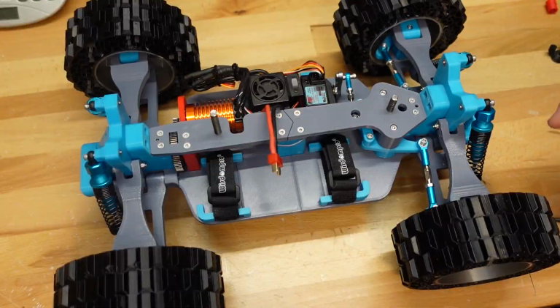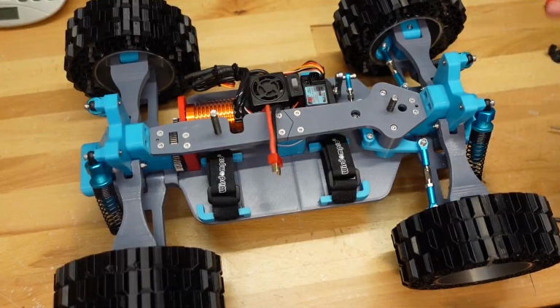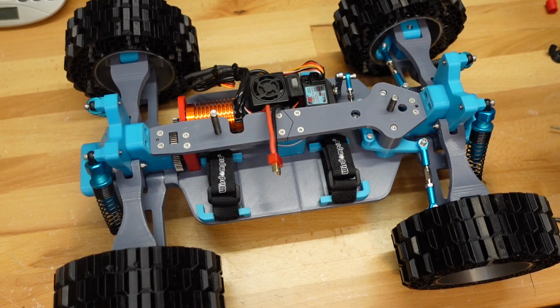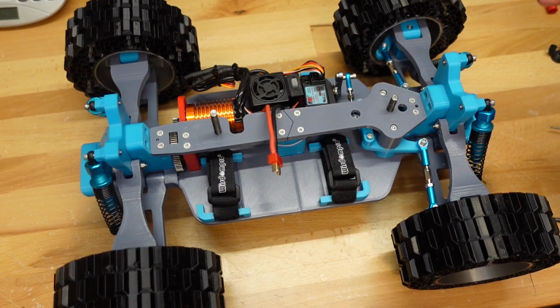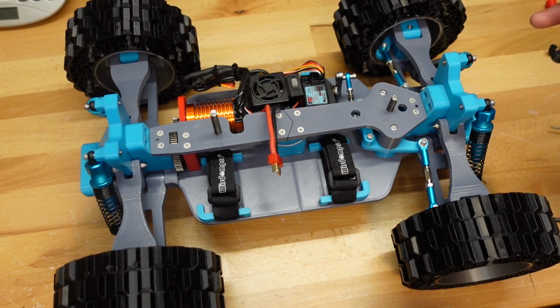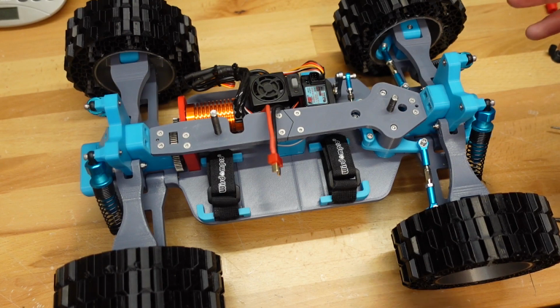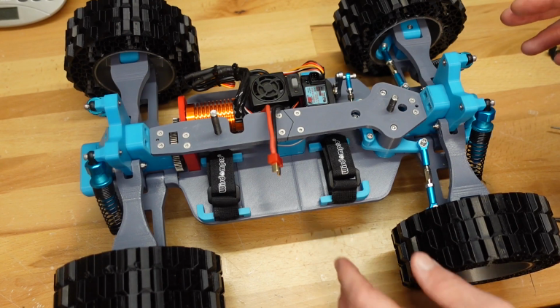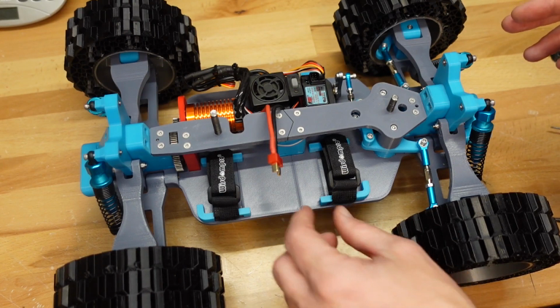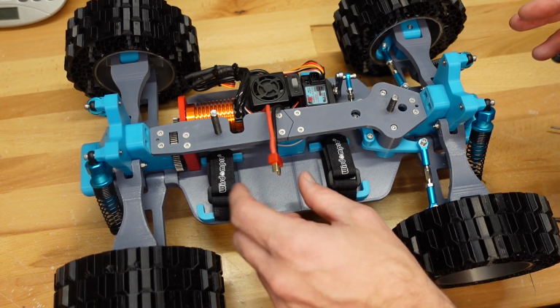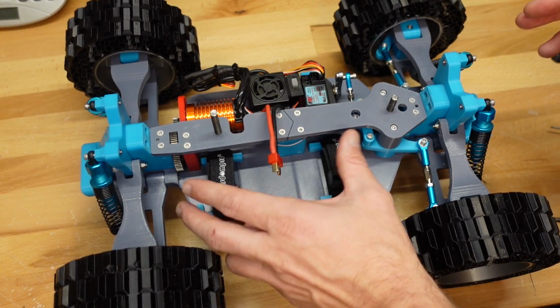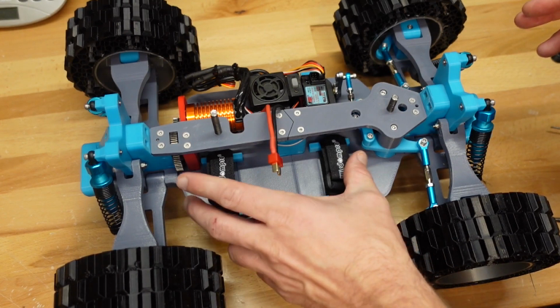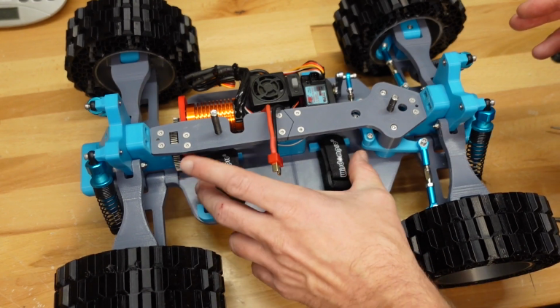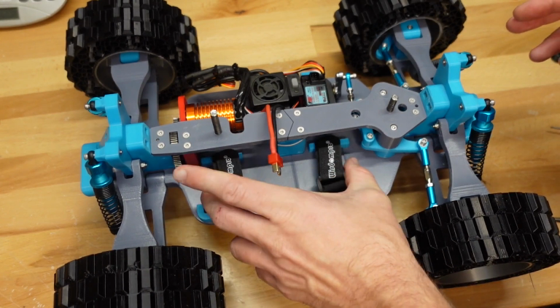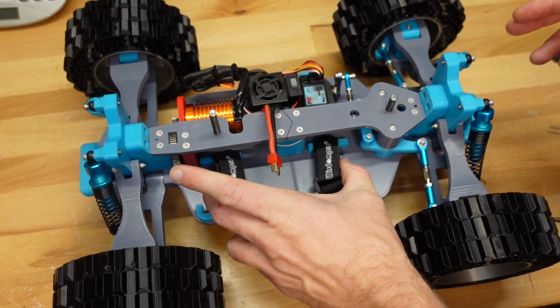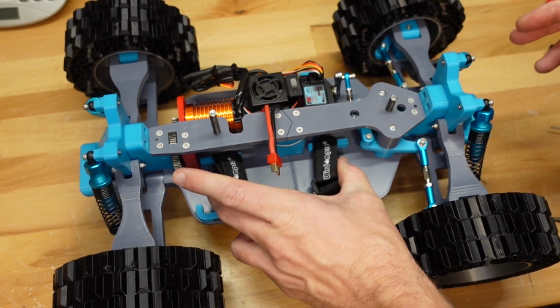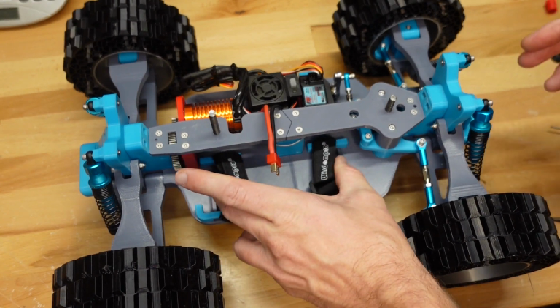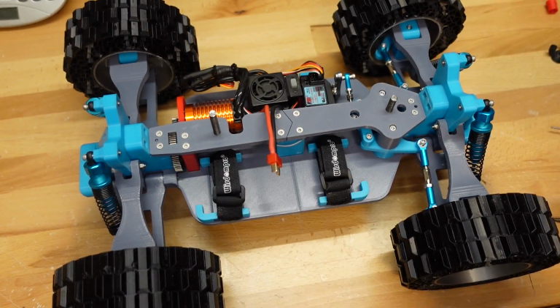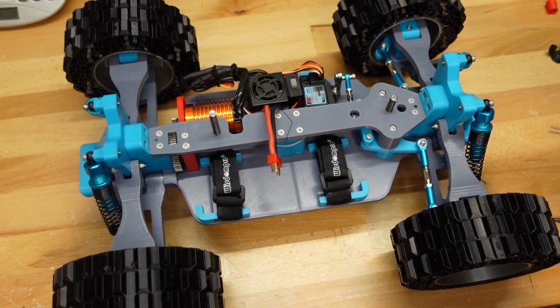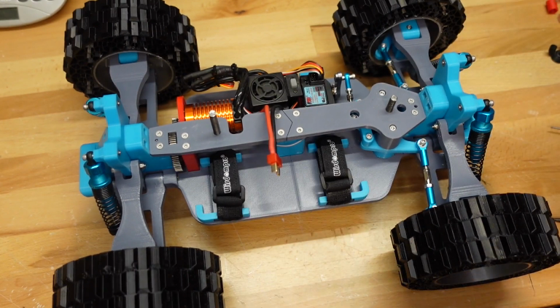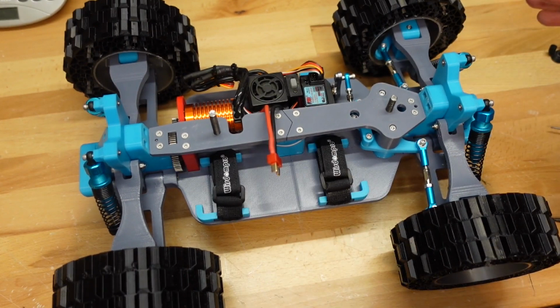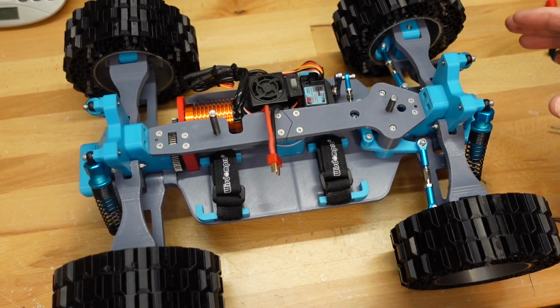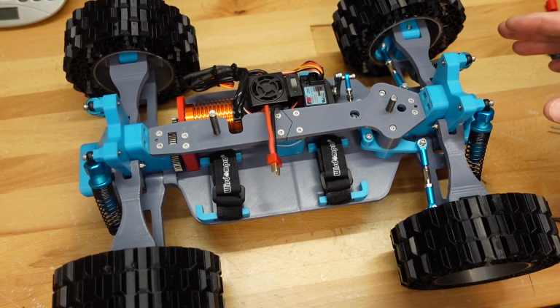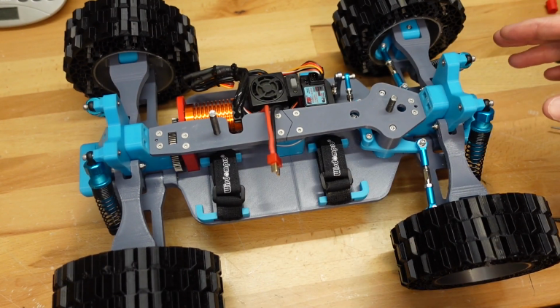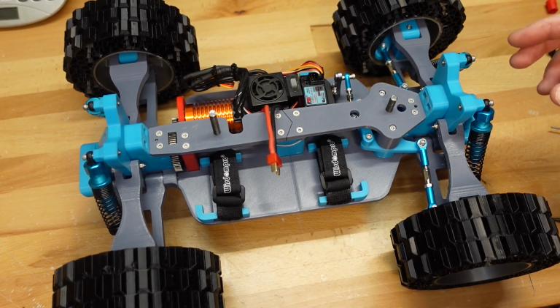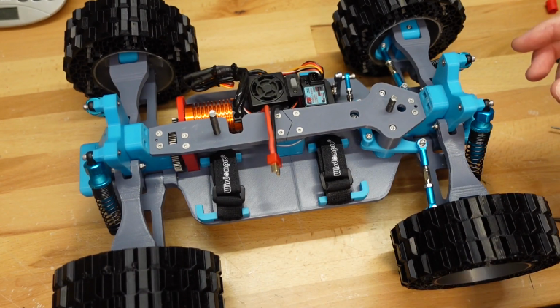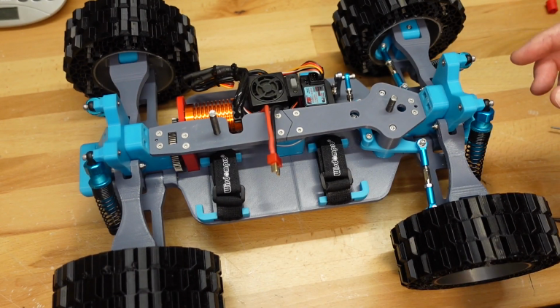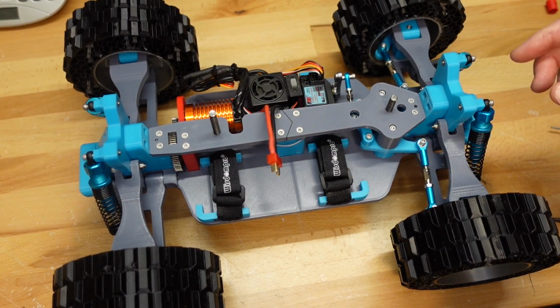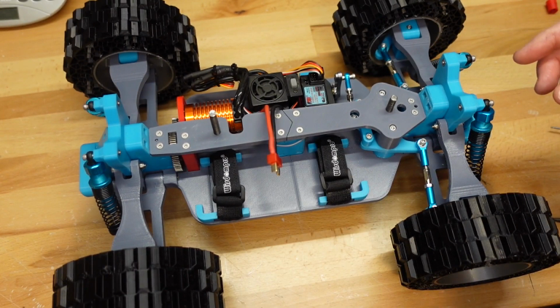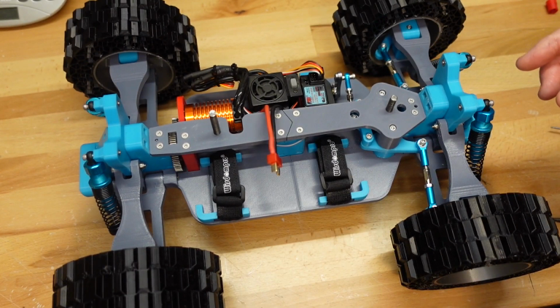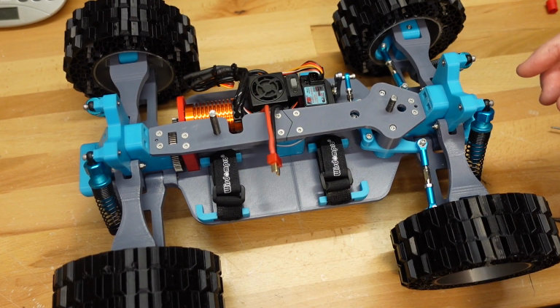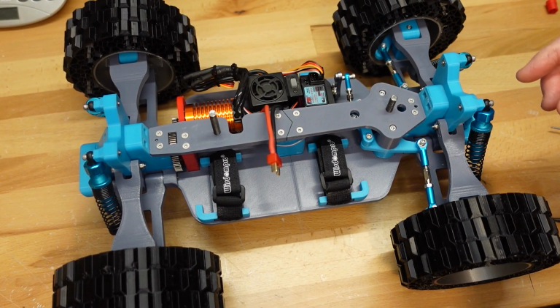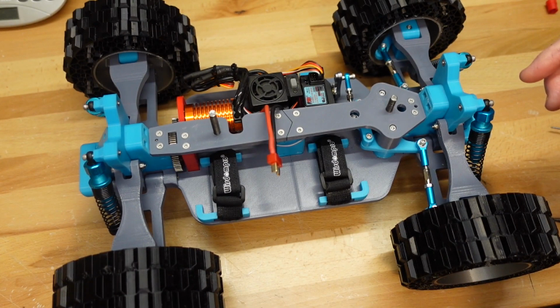This side is going to be a little tougher because of this motor mount. Now that's done — let's grab a decent 2S battery, throw it in there, and we'll see how she runs like this before we make any other modifications.